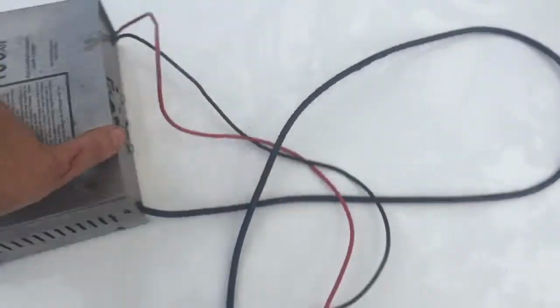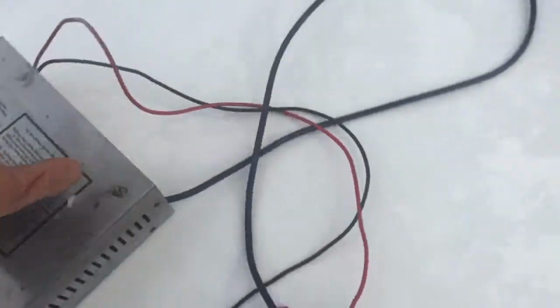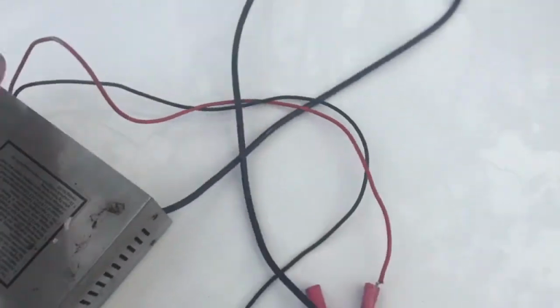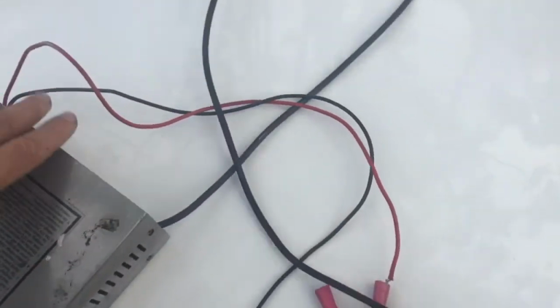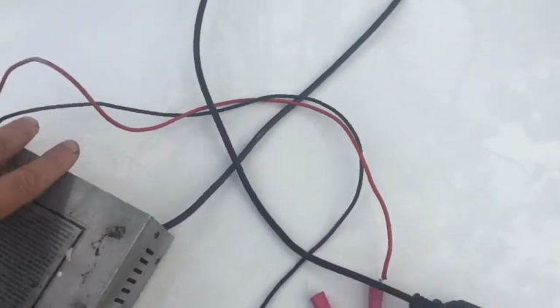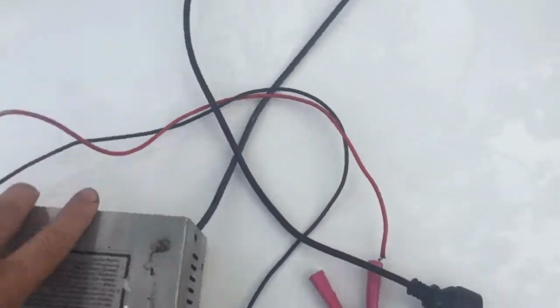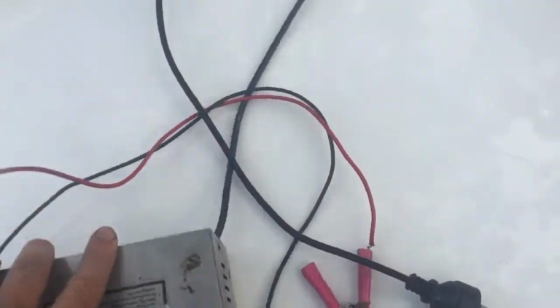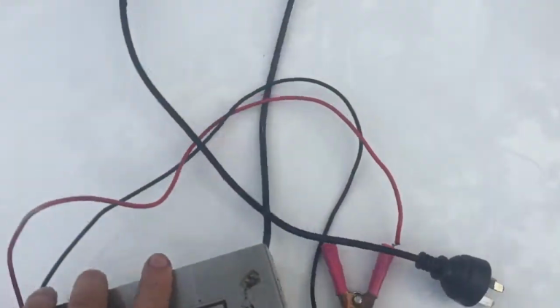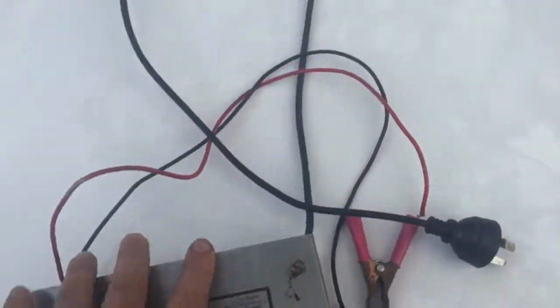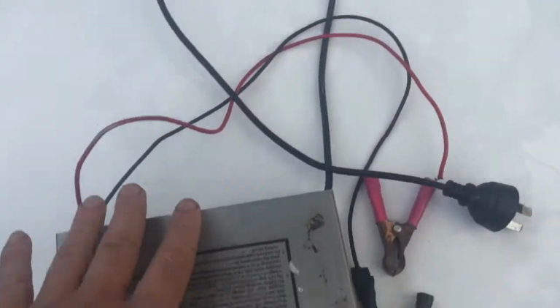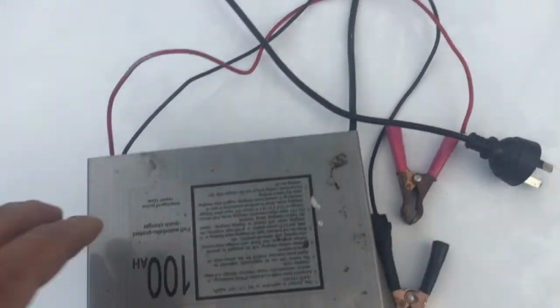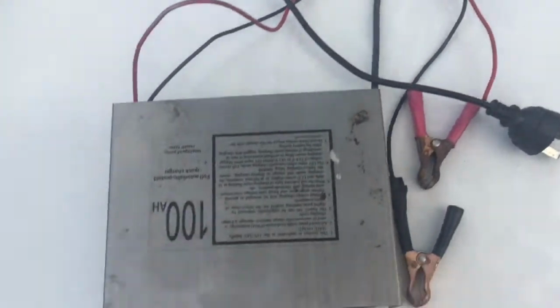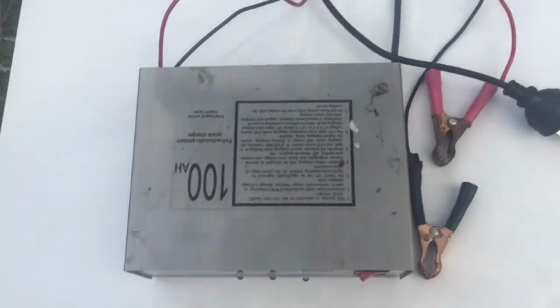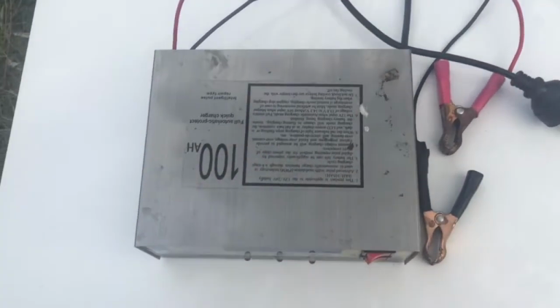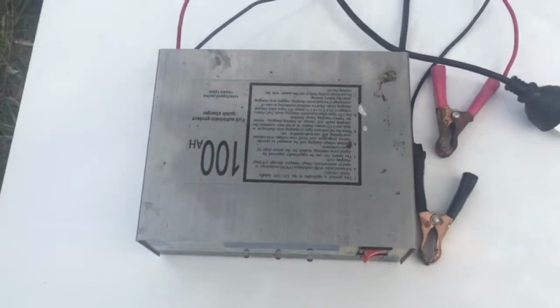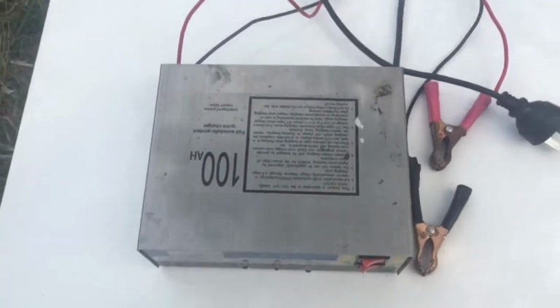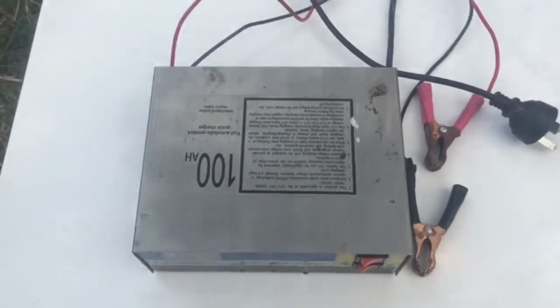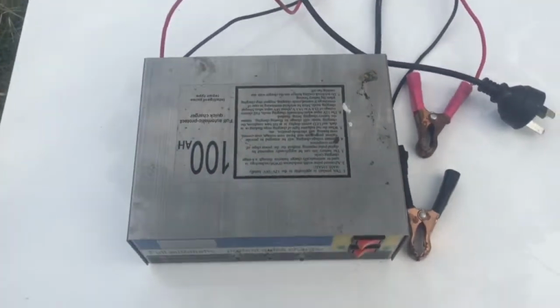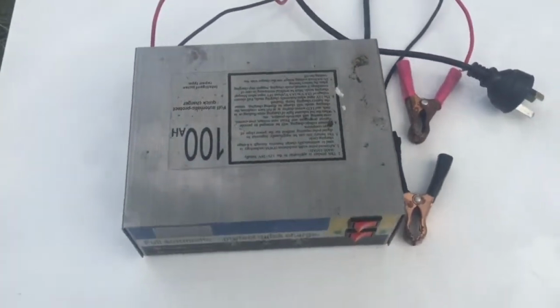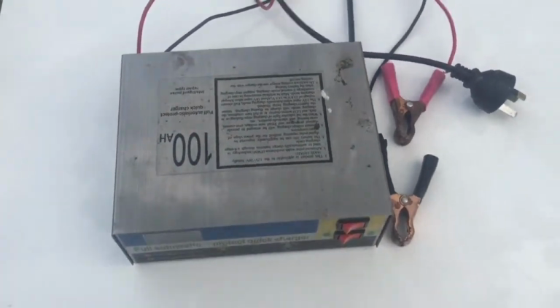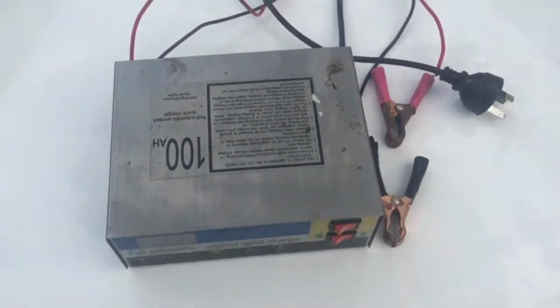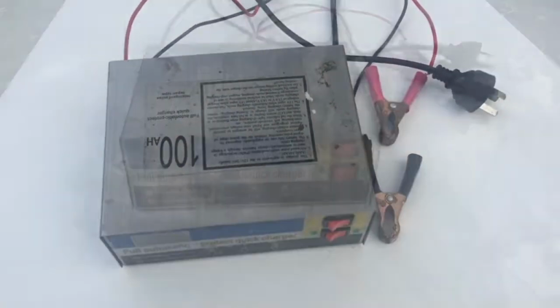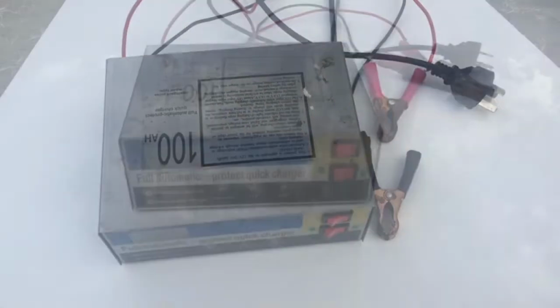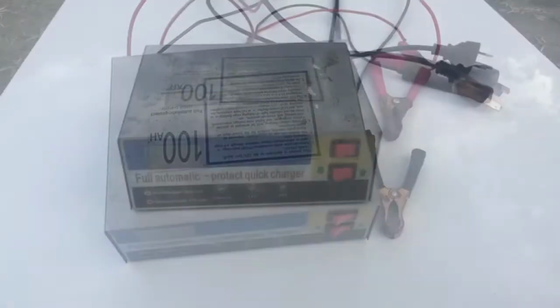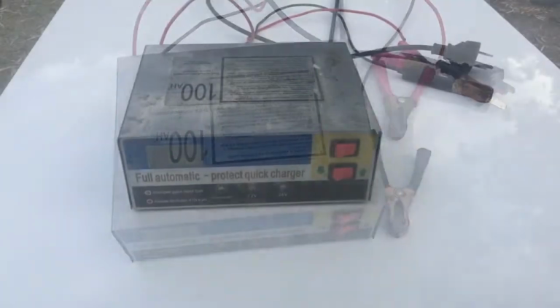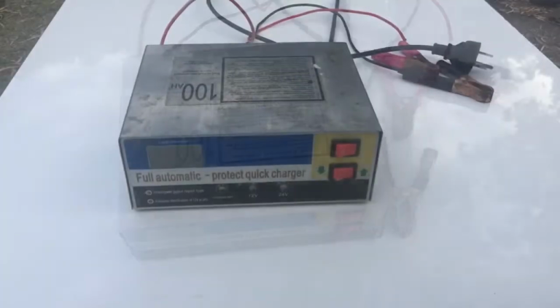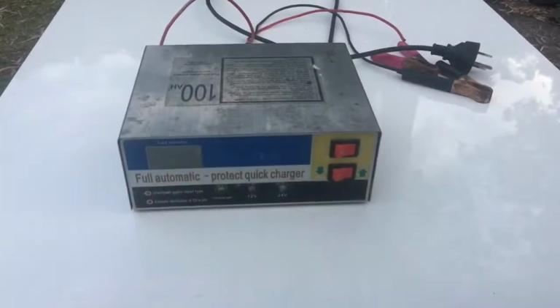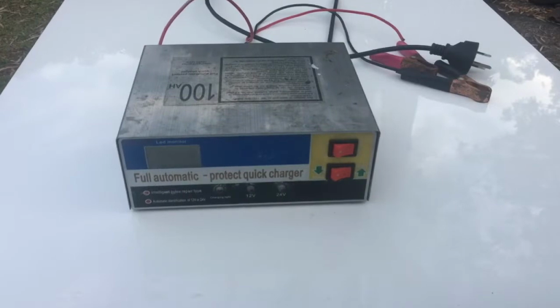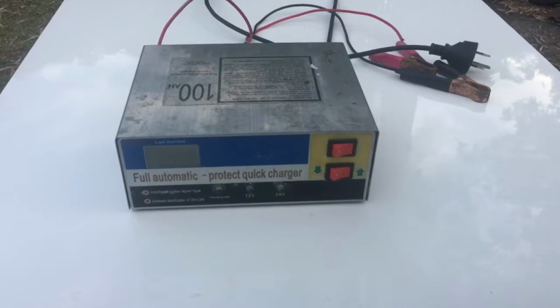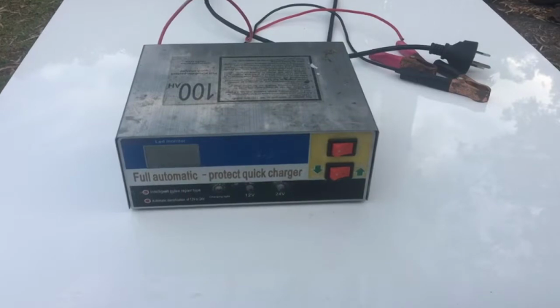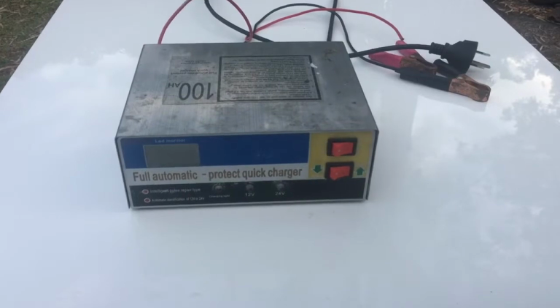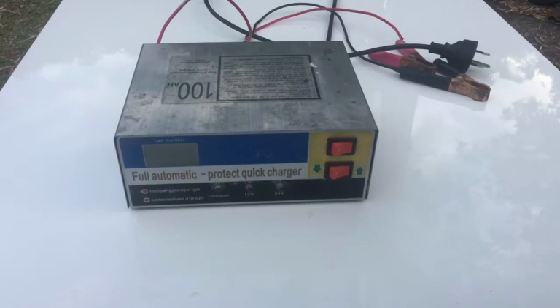It worked quite well until today. Now there are no signs of life. So let's have a look.